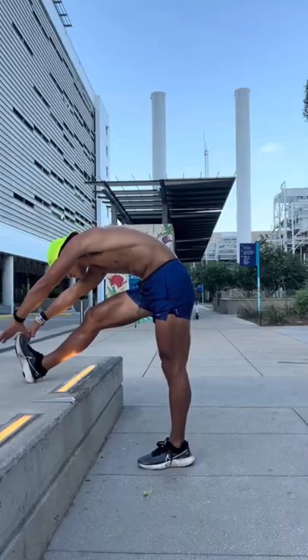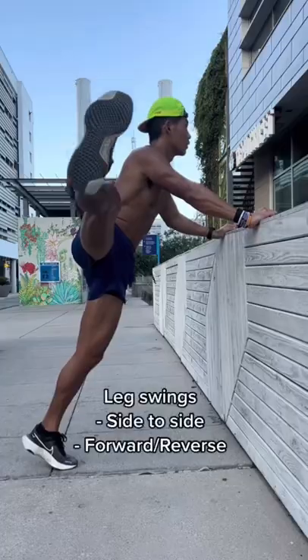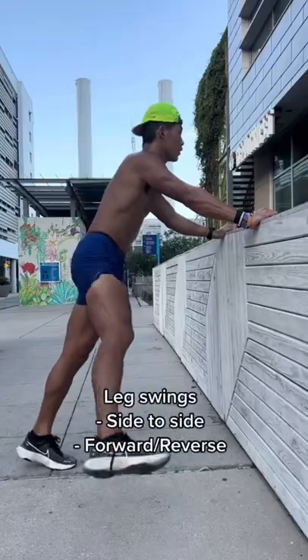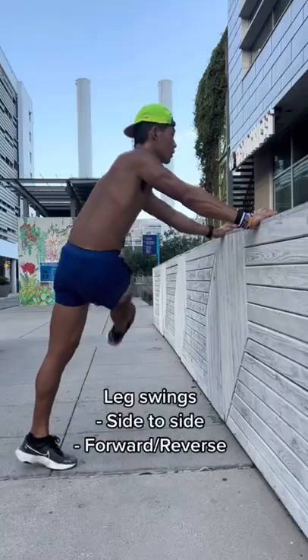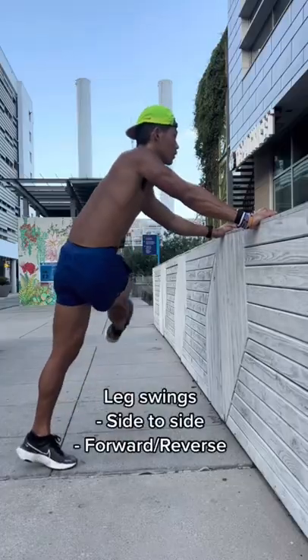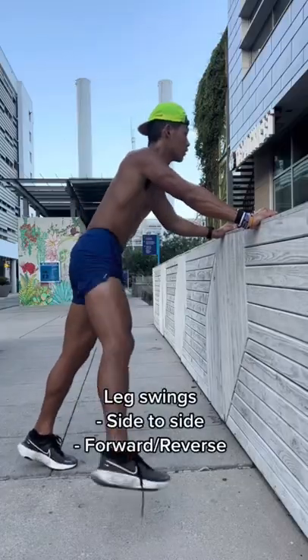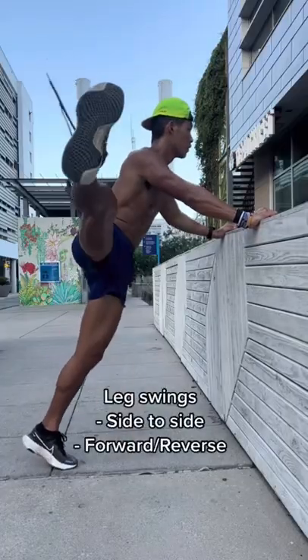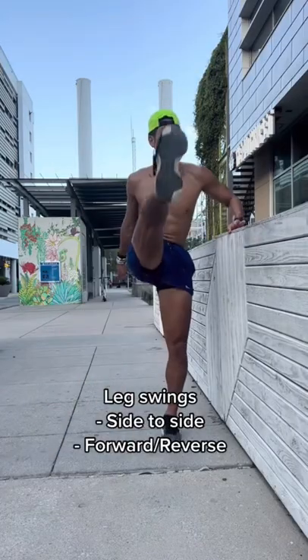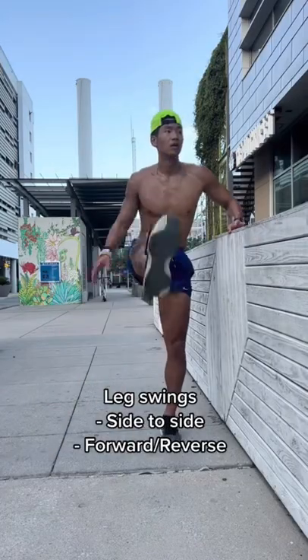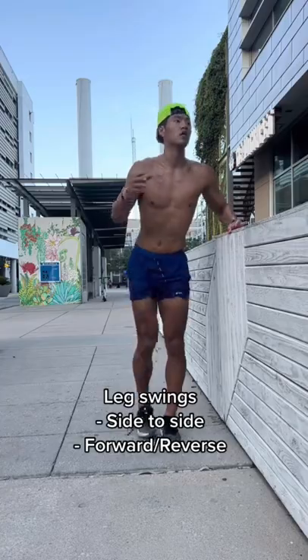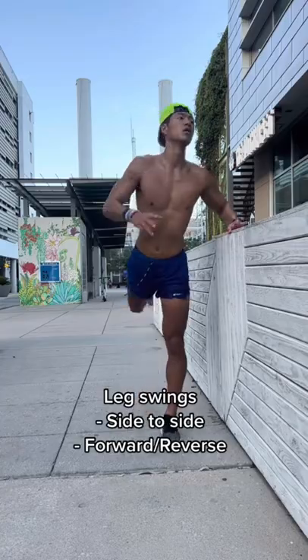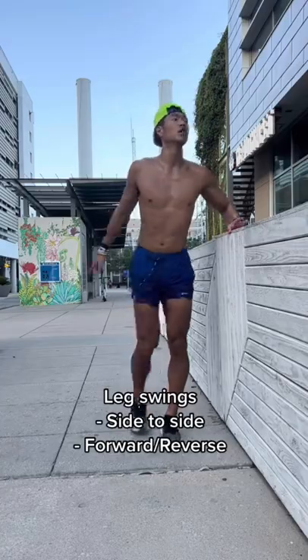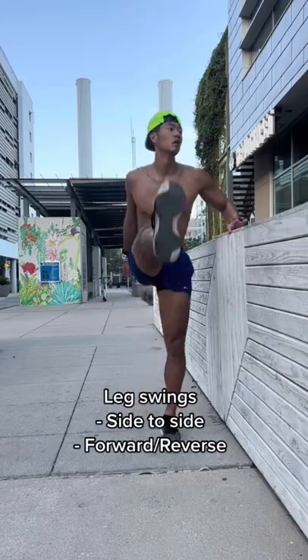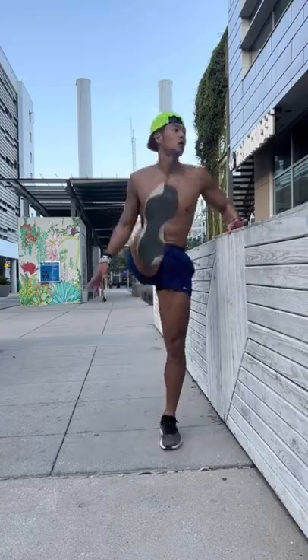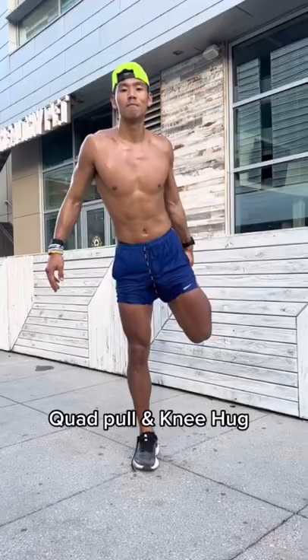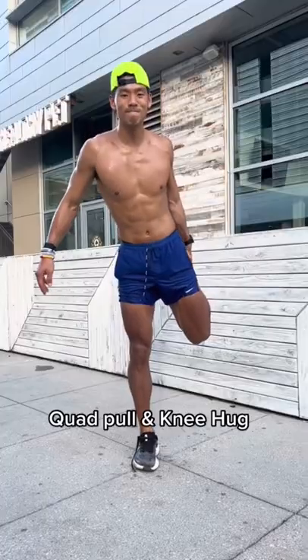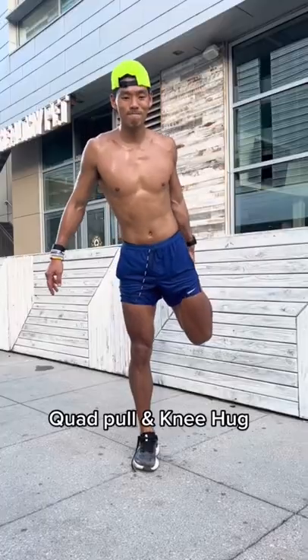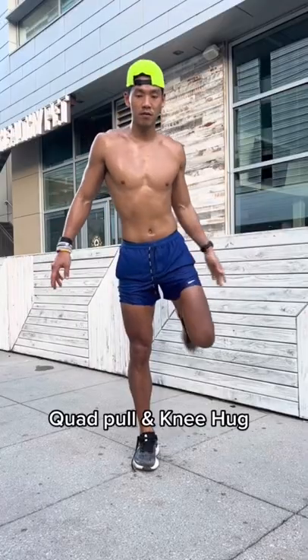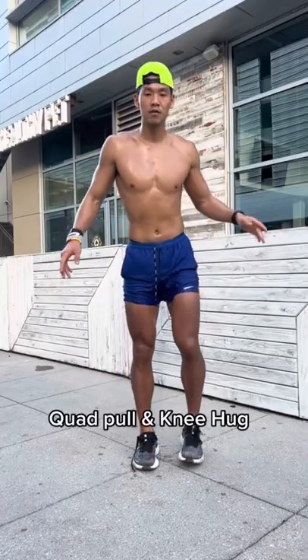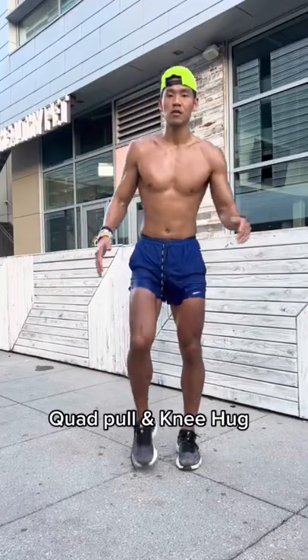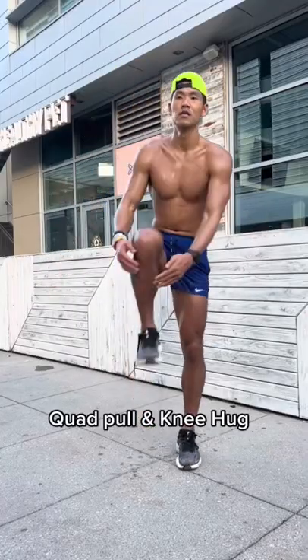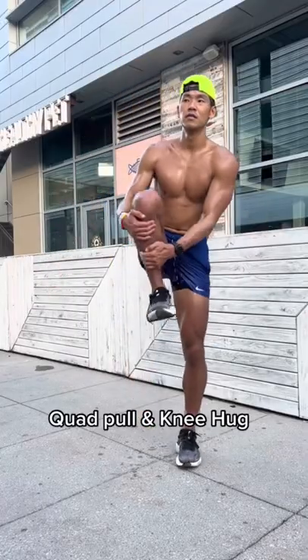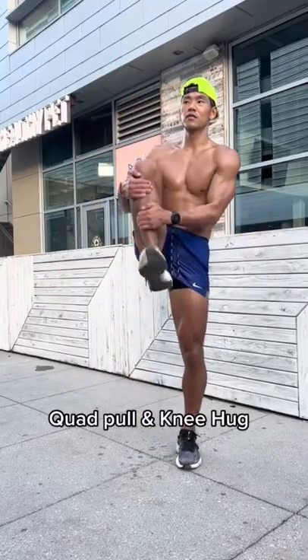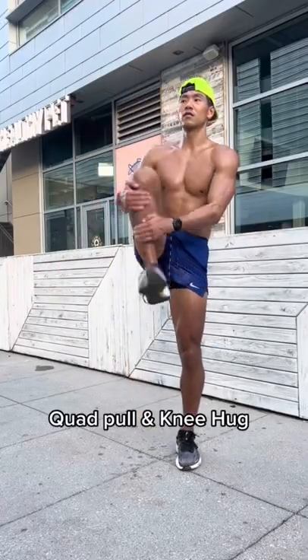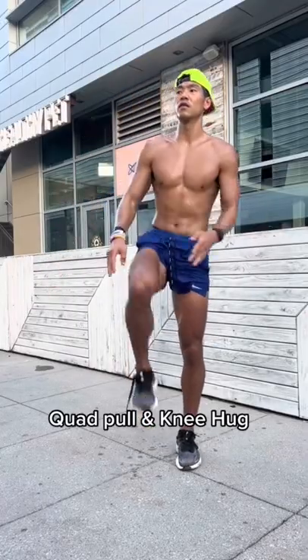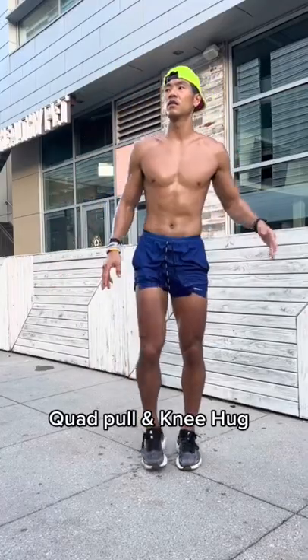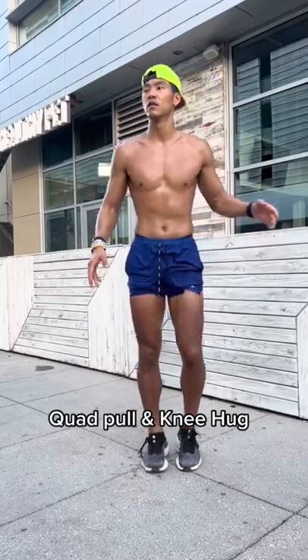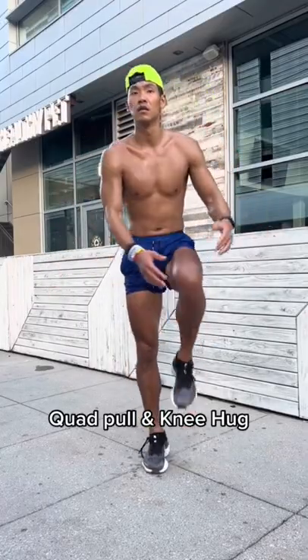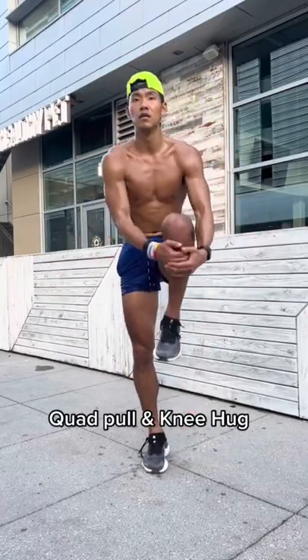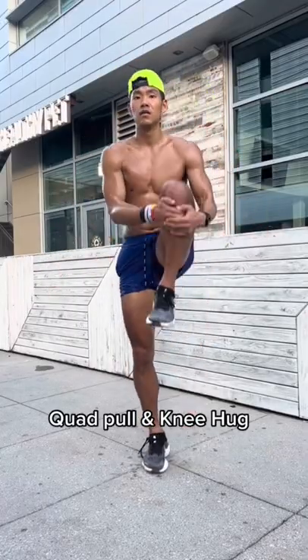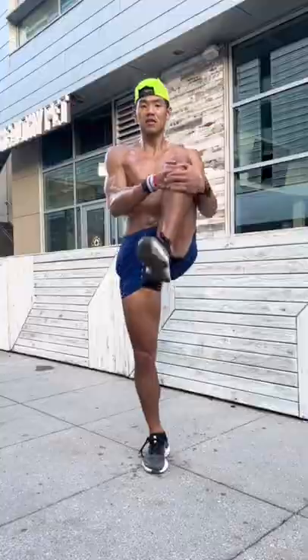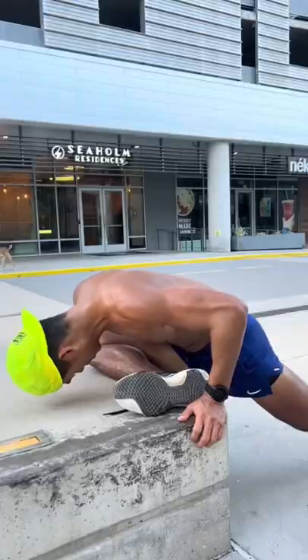Moving on to our leg swing, side to side, forward and reverse. Now moving on to the quad pull and then a knee hug. This routine will take you five to ten minutes.